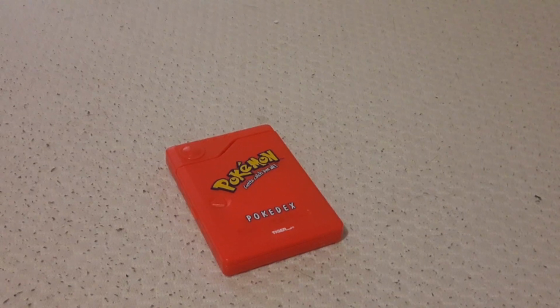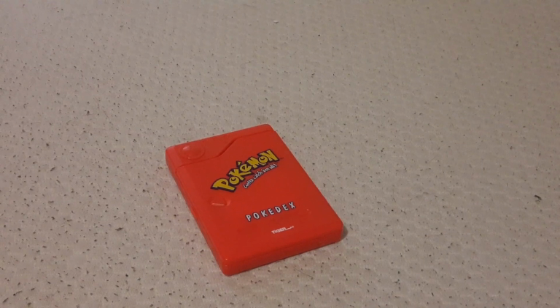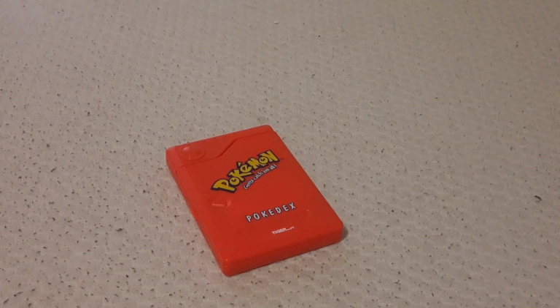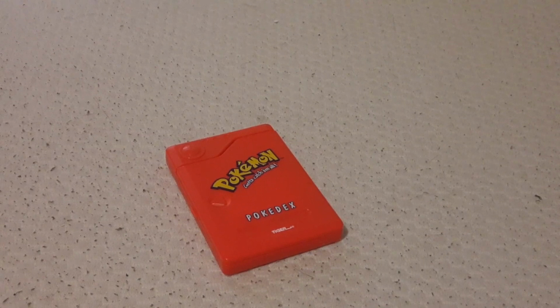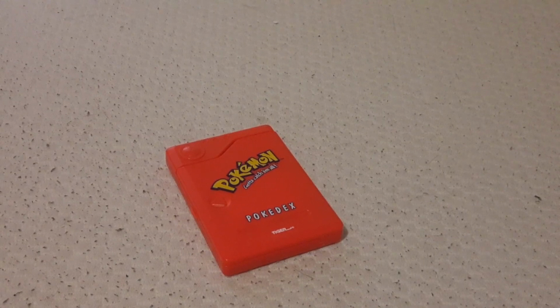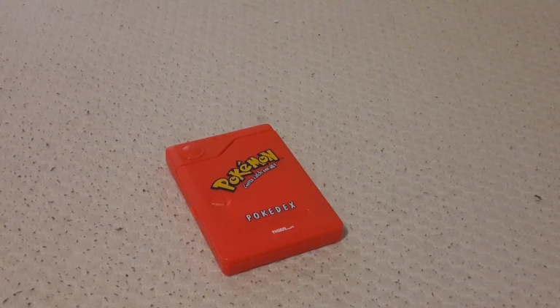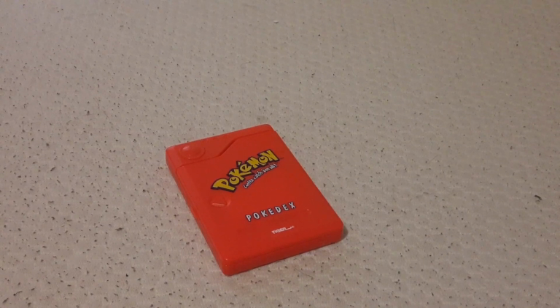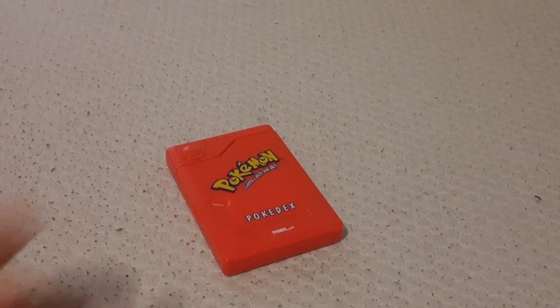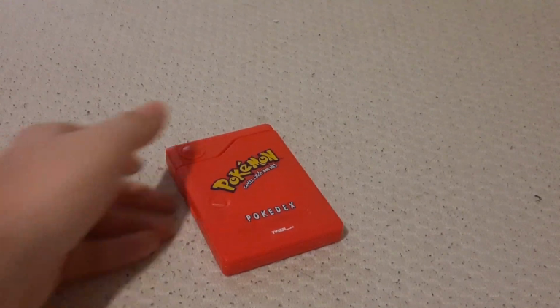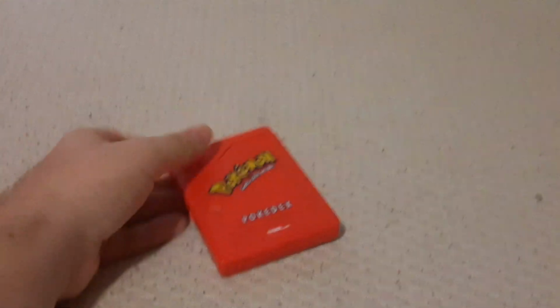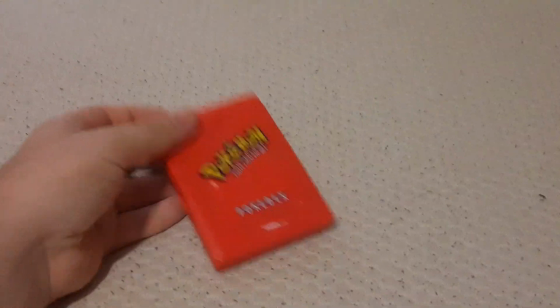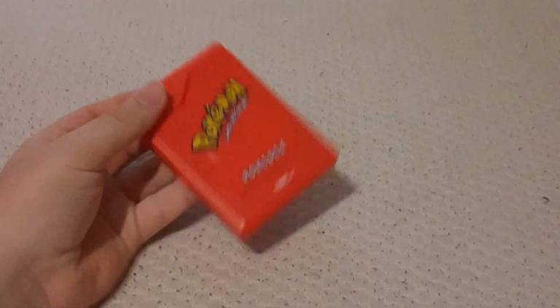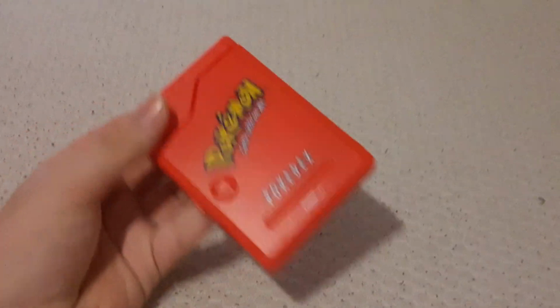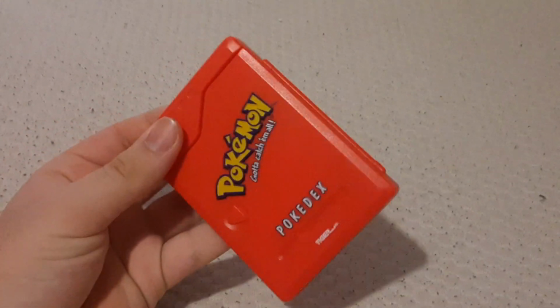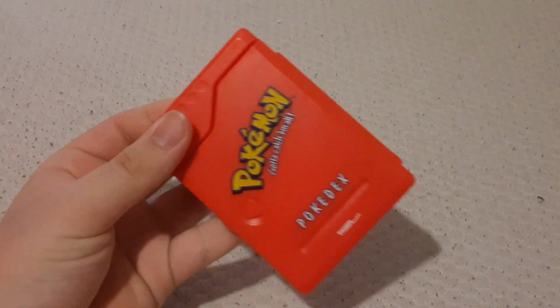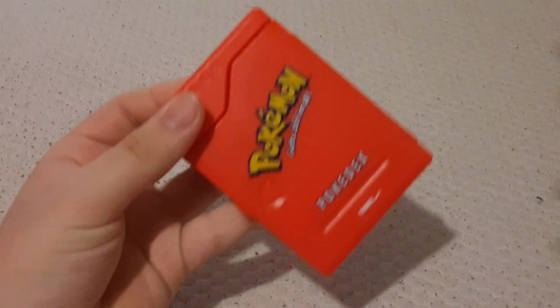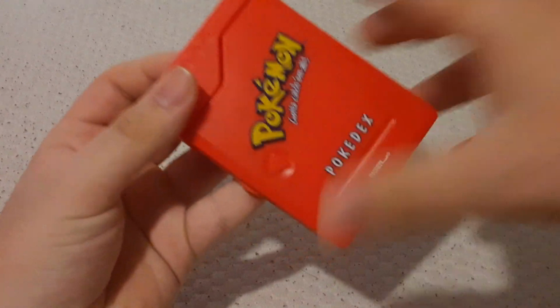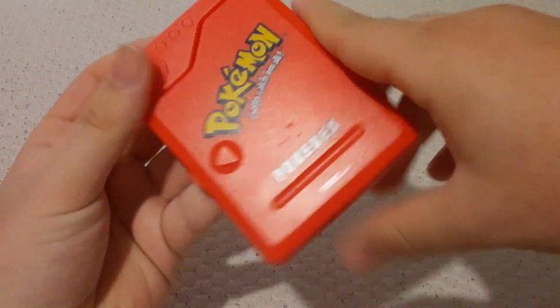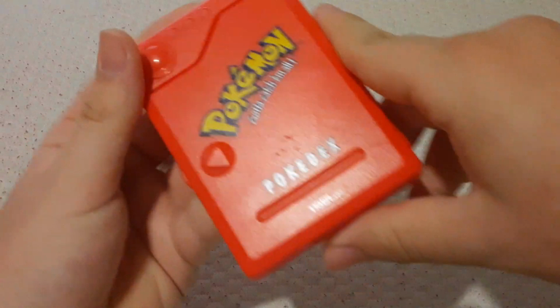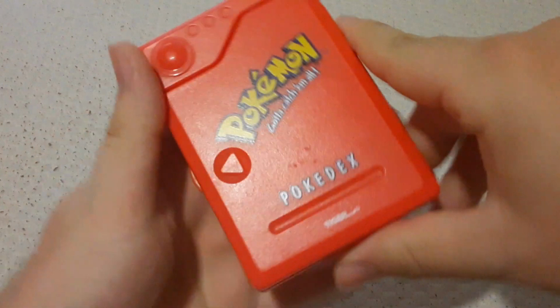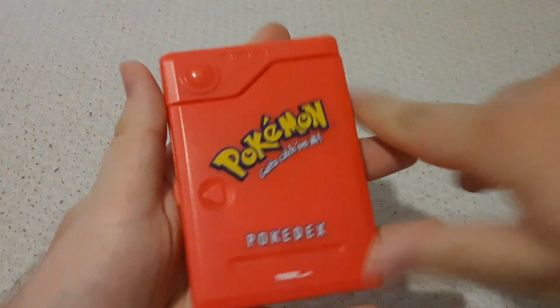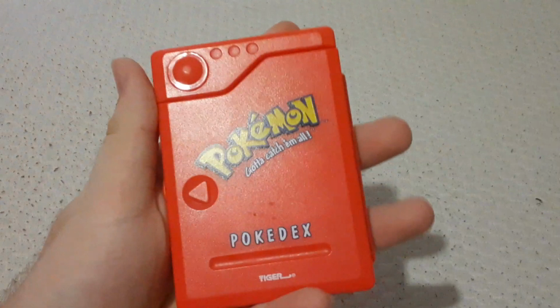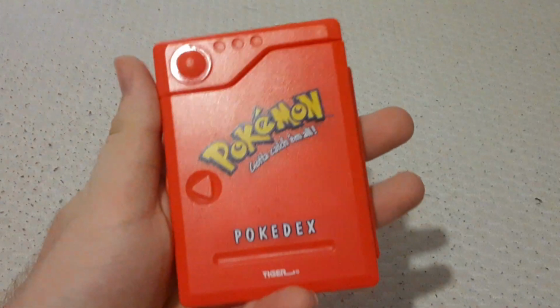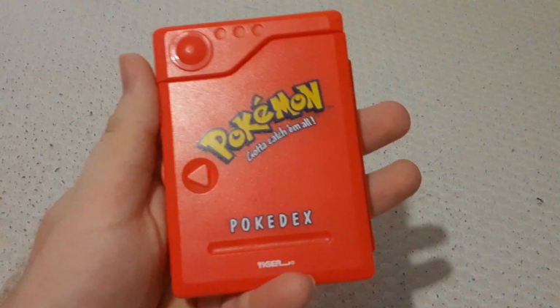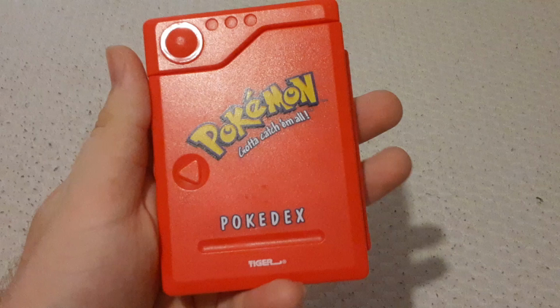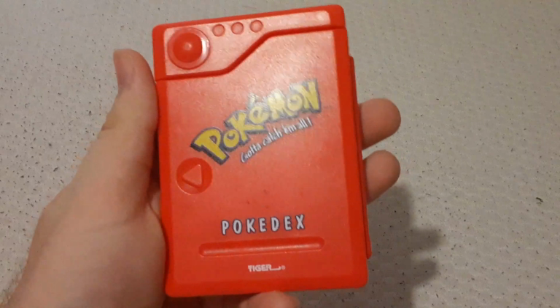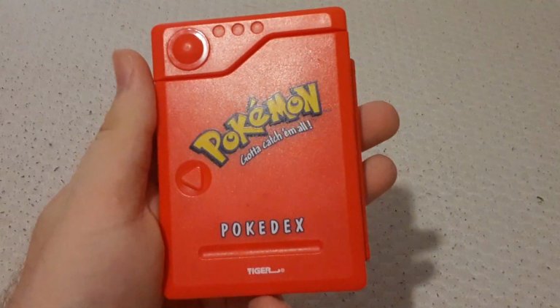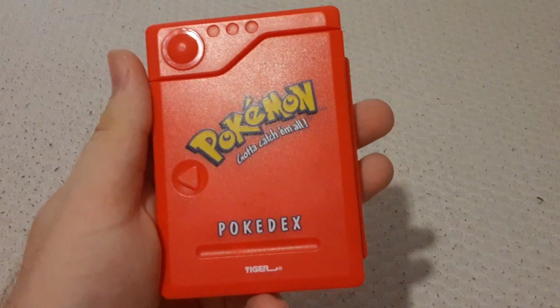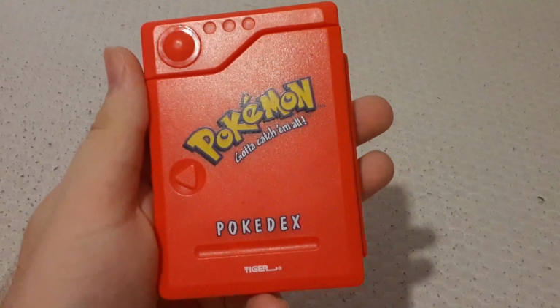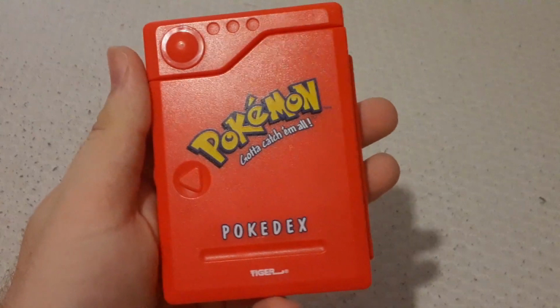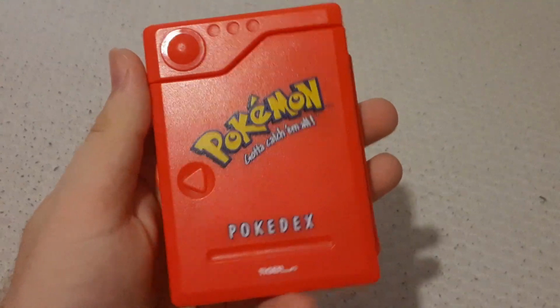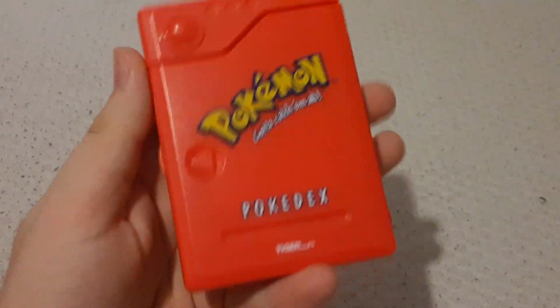I already deleted the old video, so let's take a look at the Tiger Pokédex.